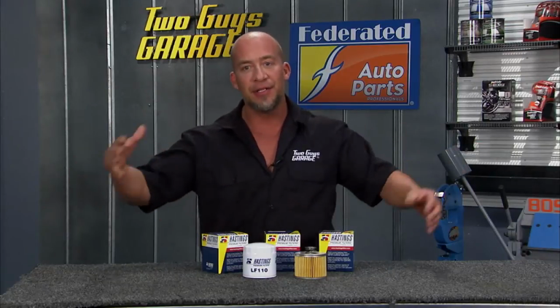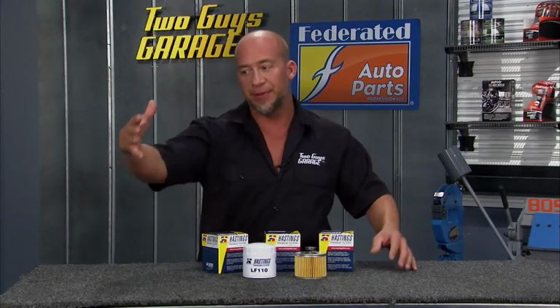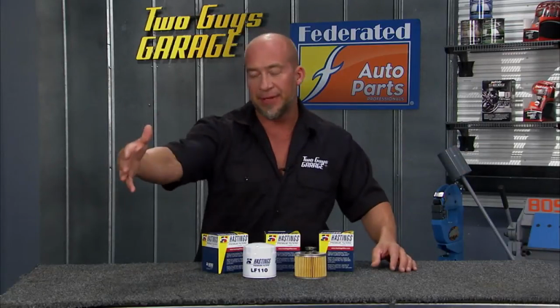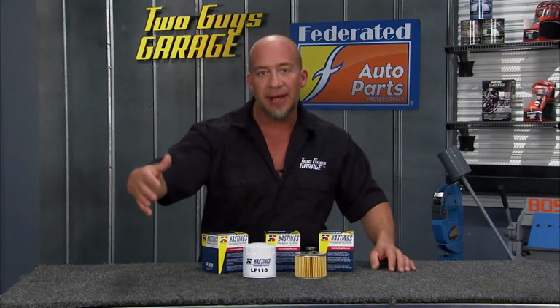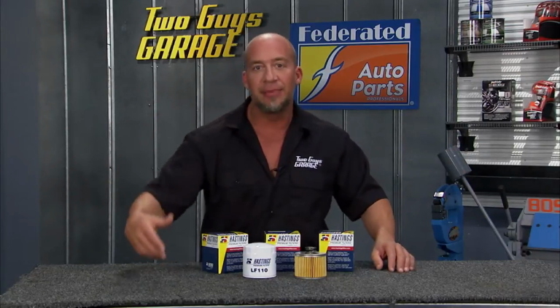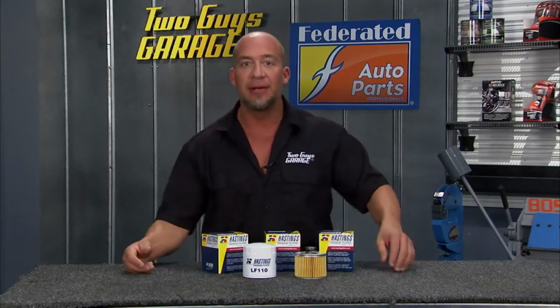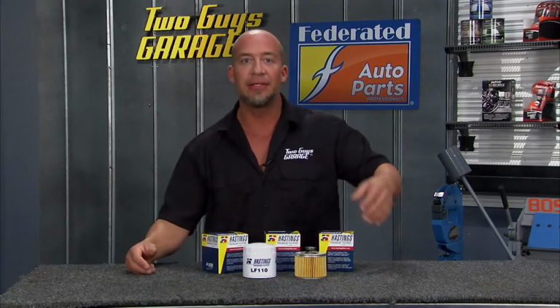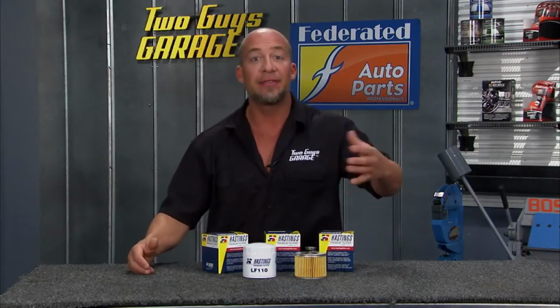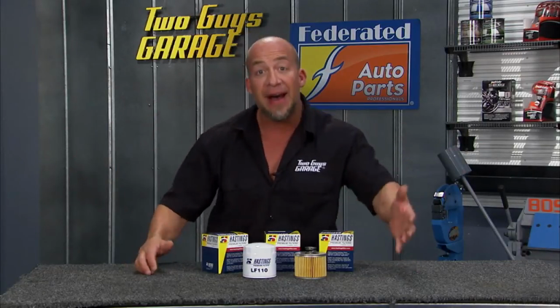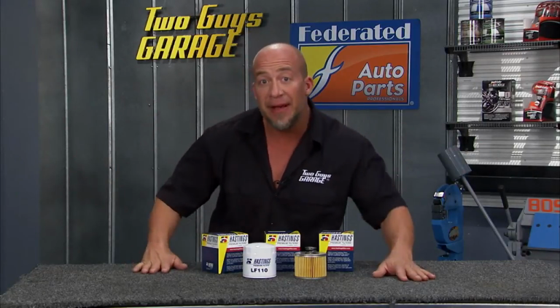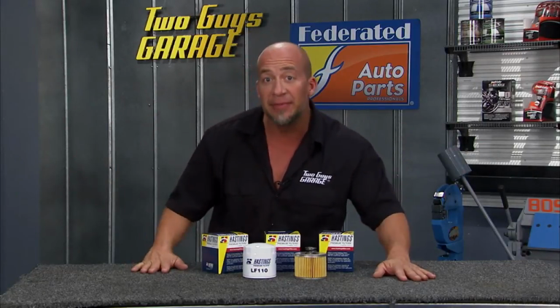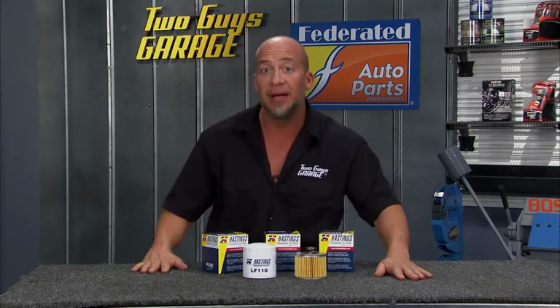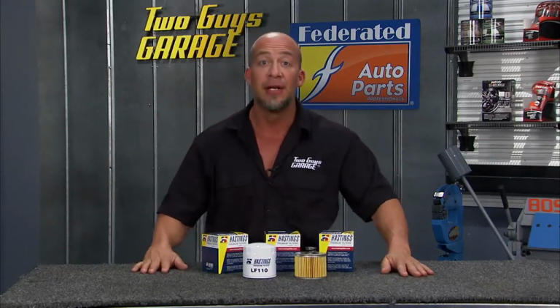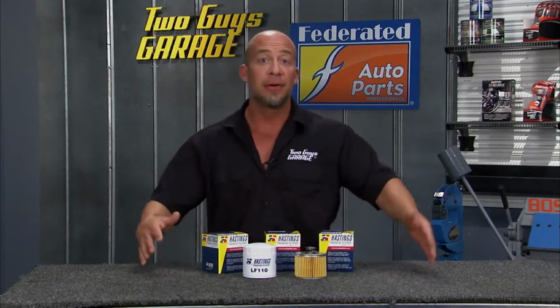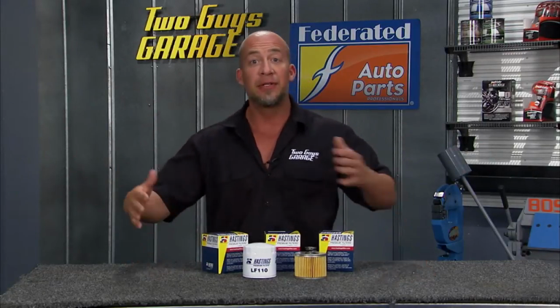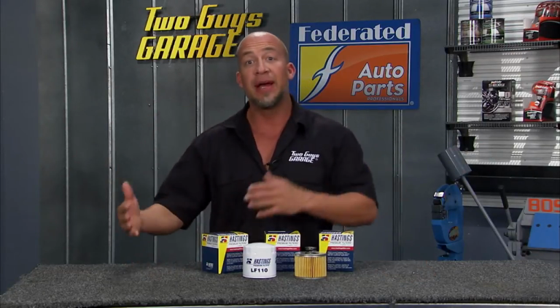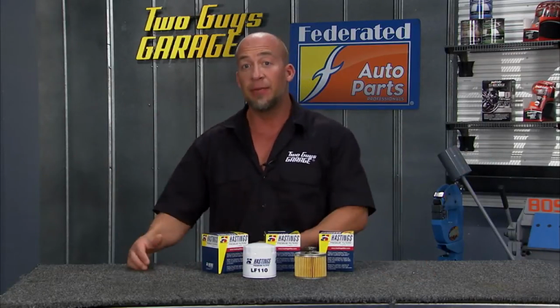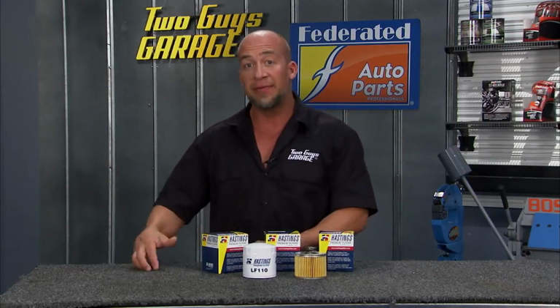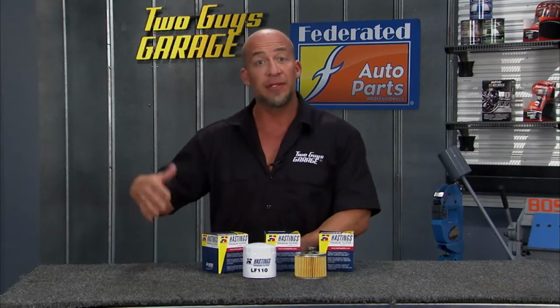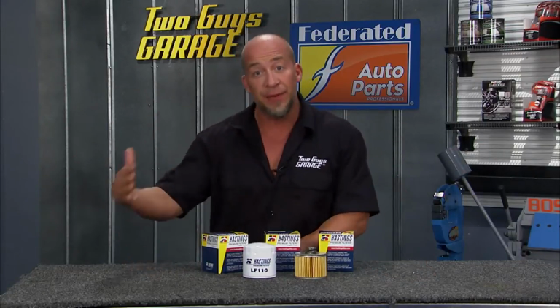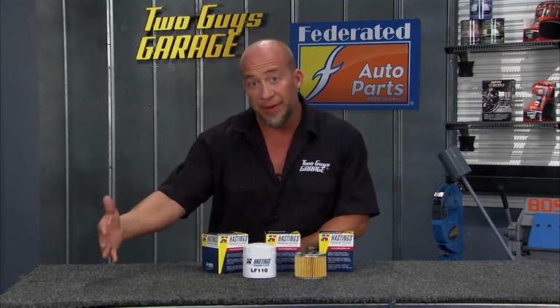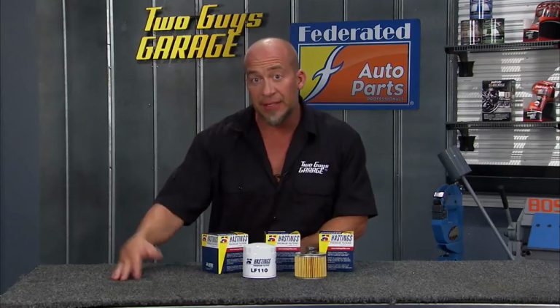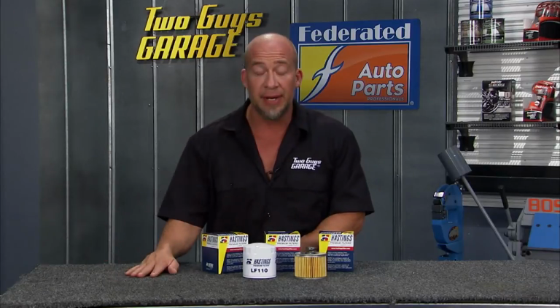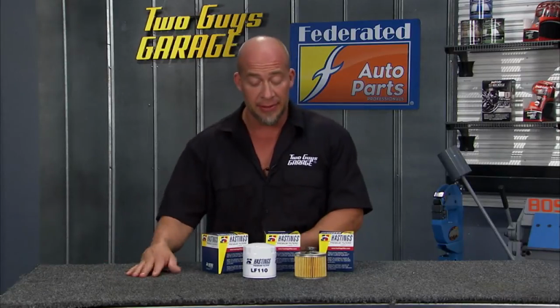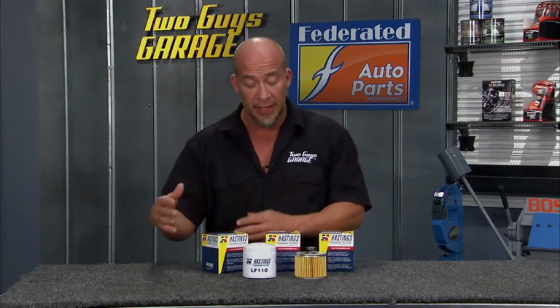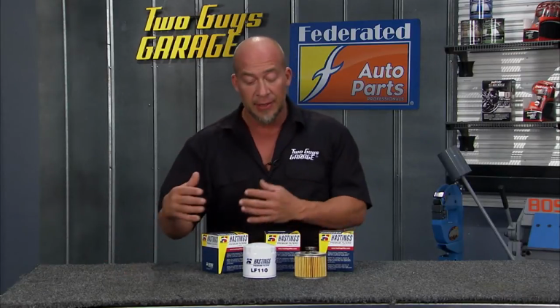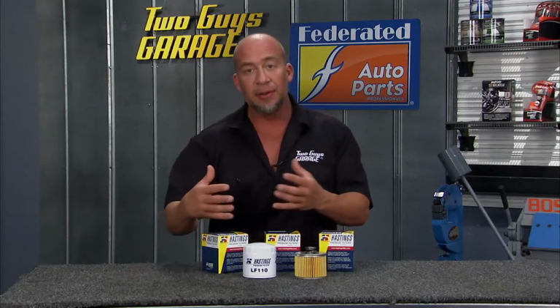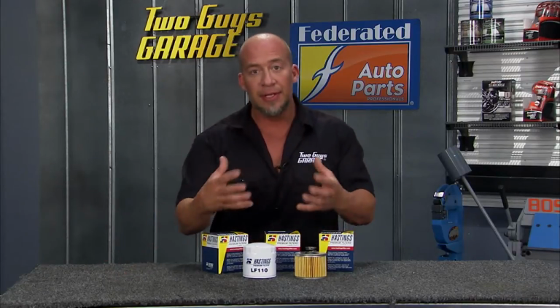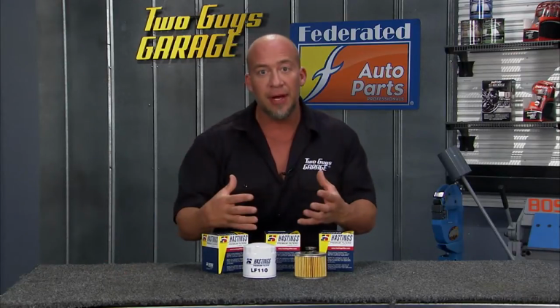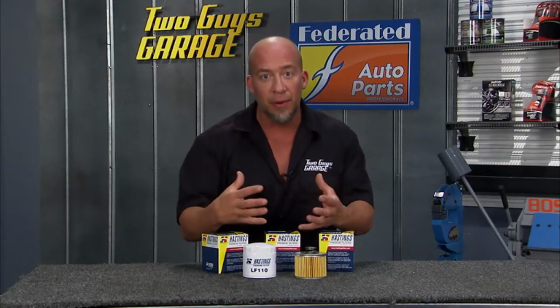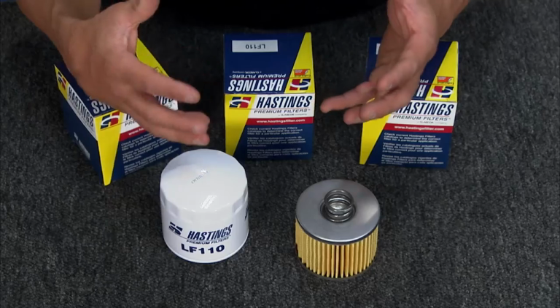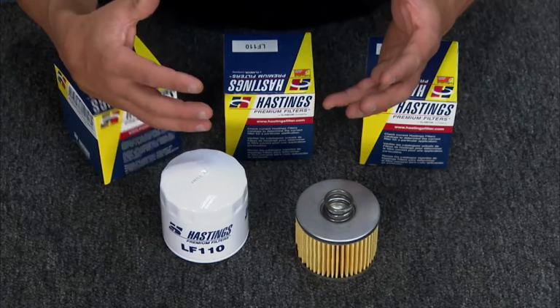It used to be 3,000 miles, now it's 5,000 miles. According to my ex-wife, it's 30,000 miles. So let's talk oil filters.